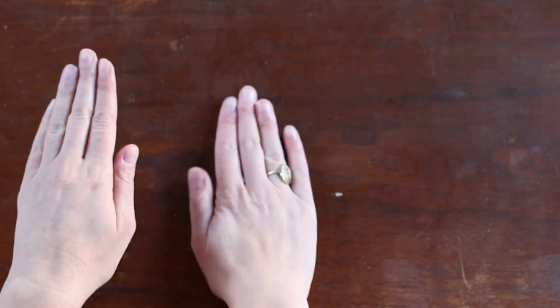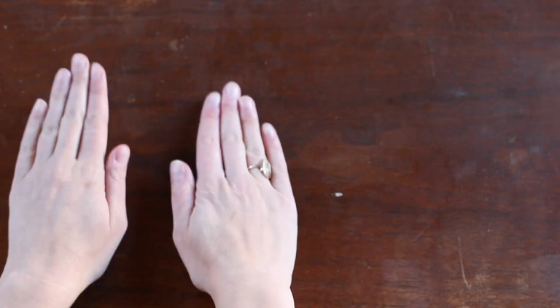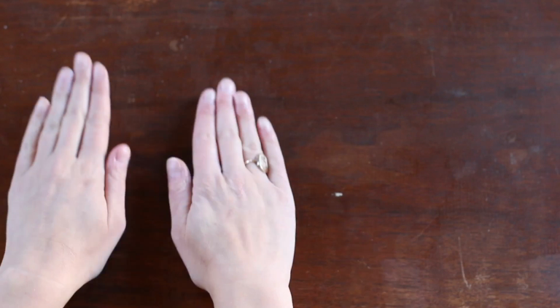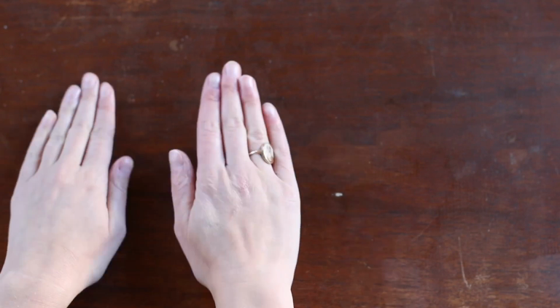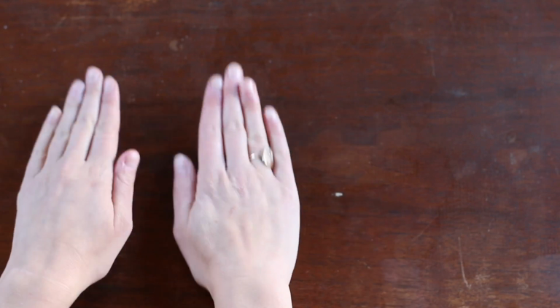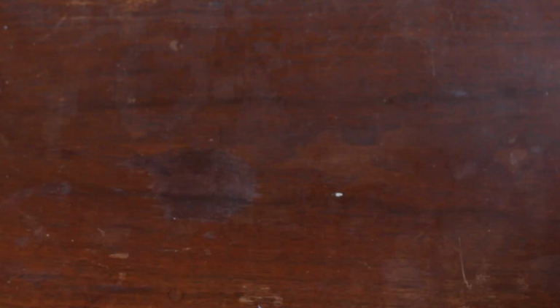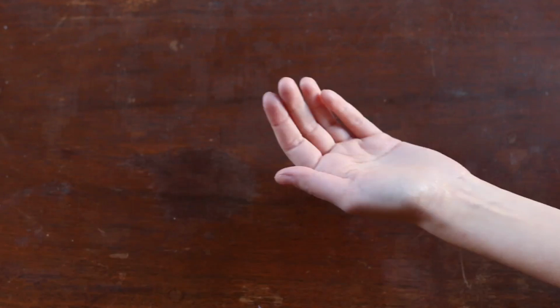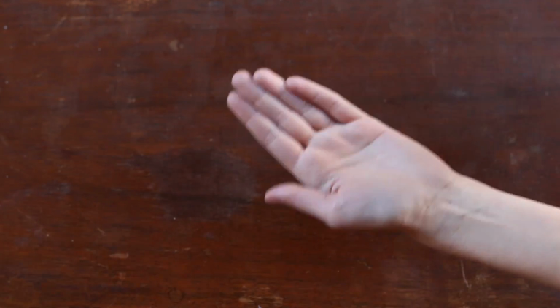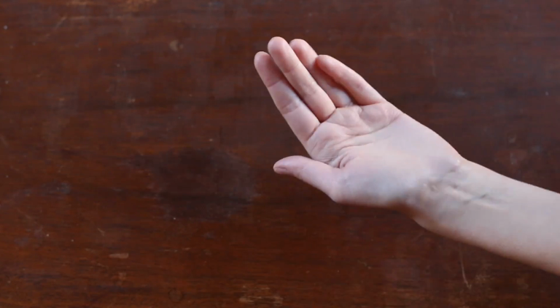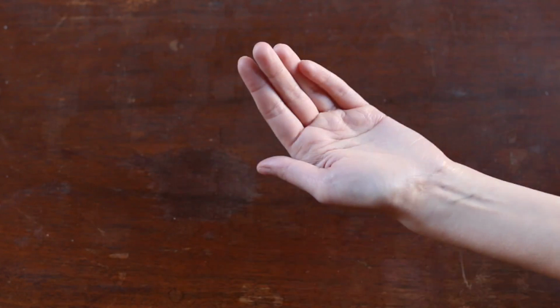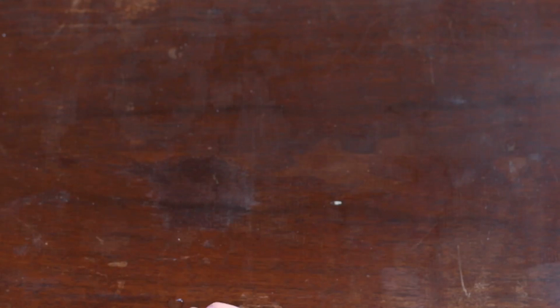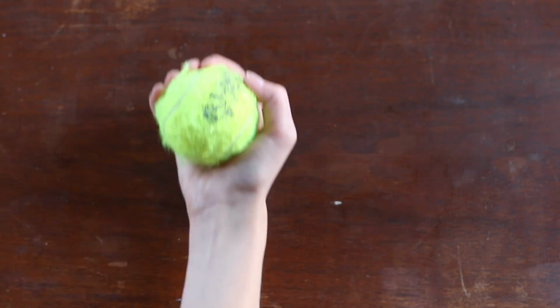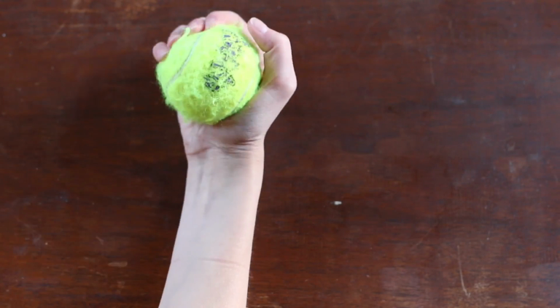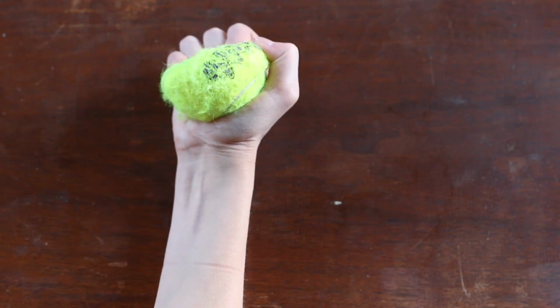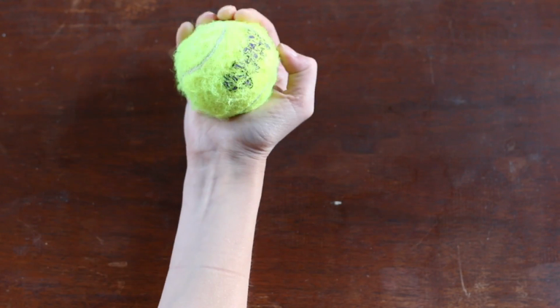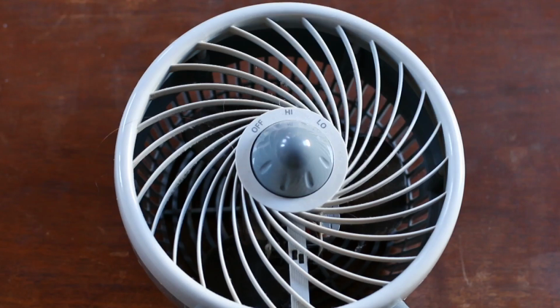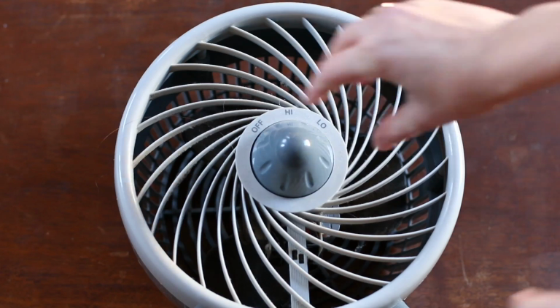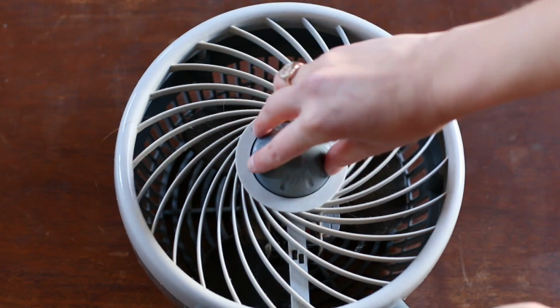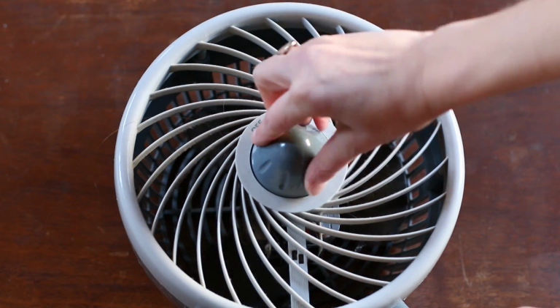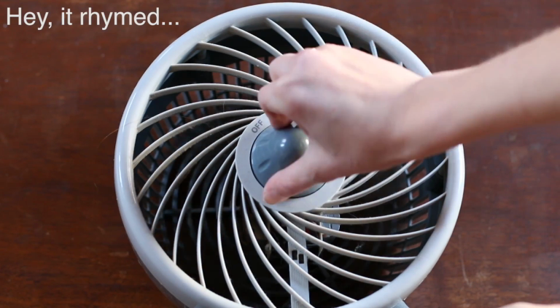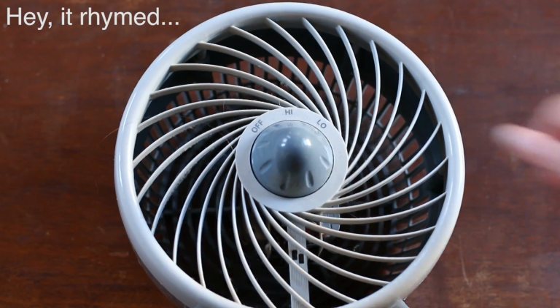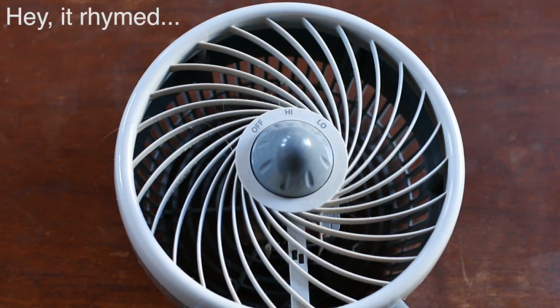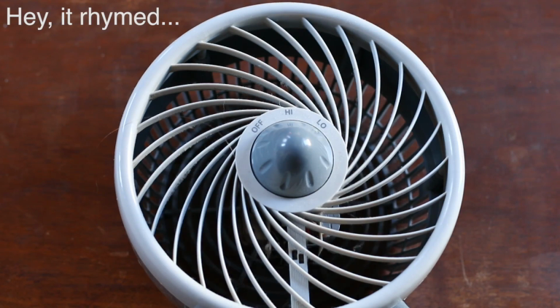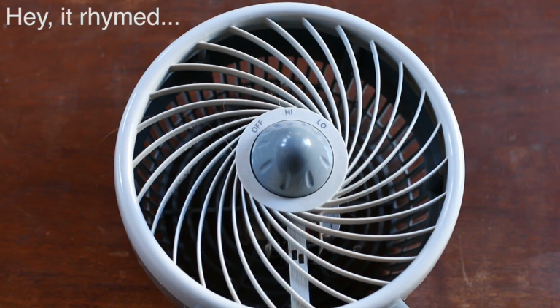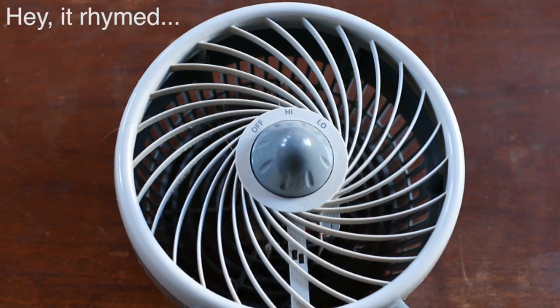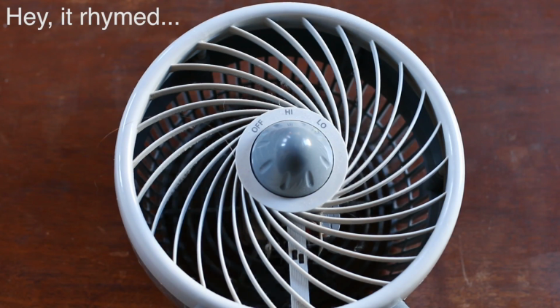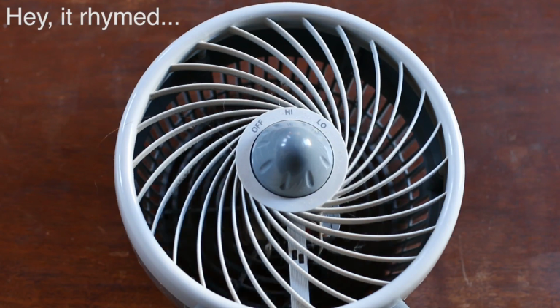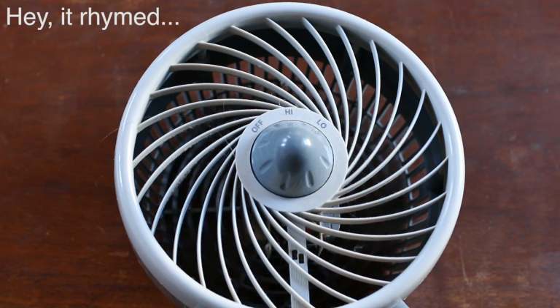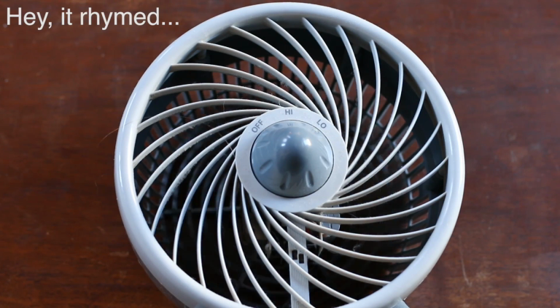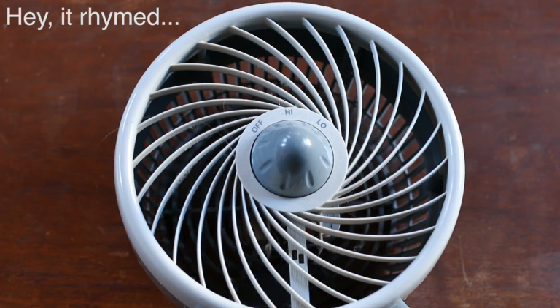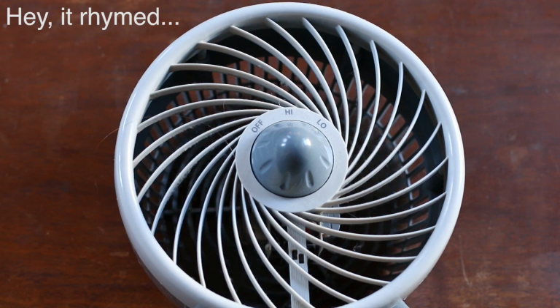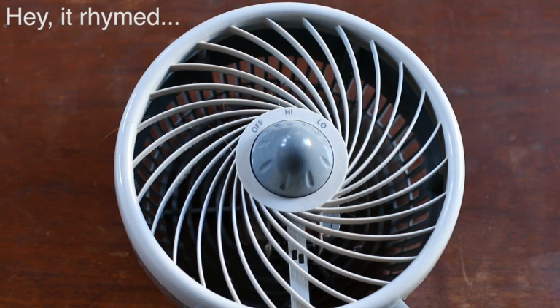You can tap it, slap it, squeeze it, freeze it. No matter what, it'll make electrical energy.